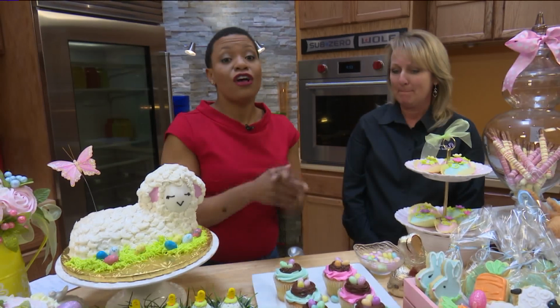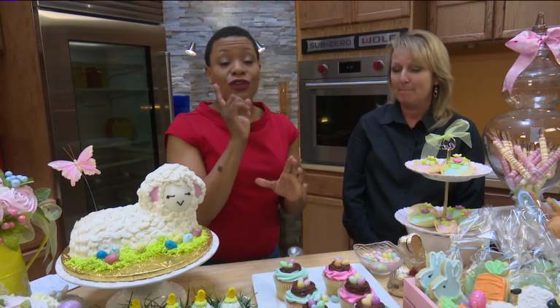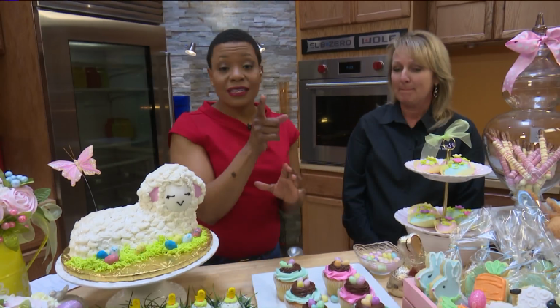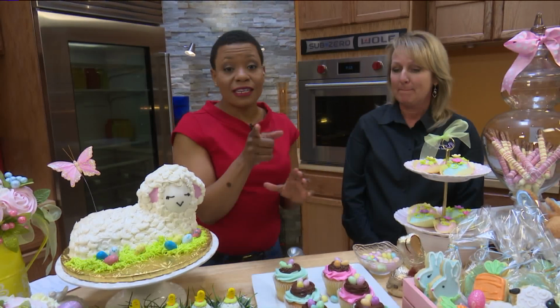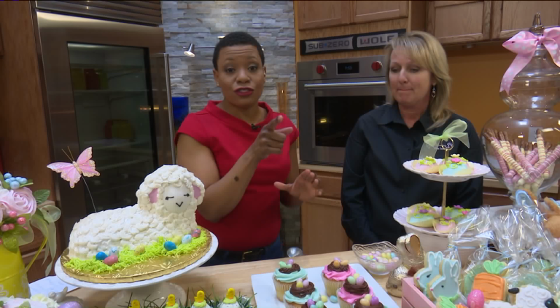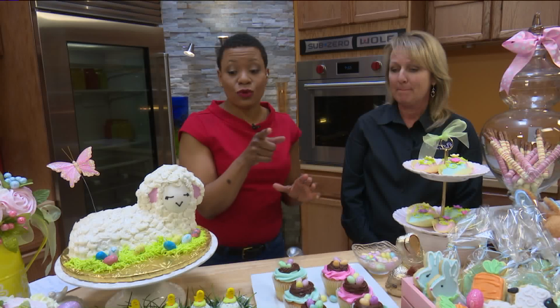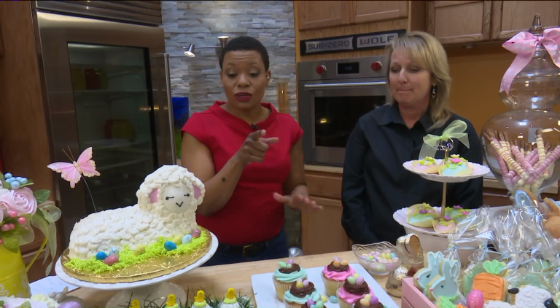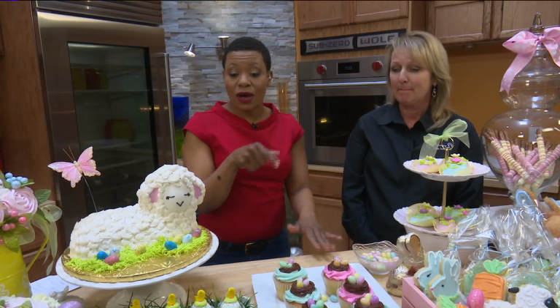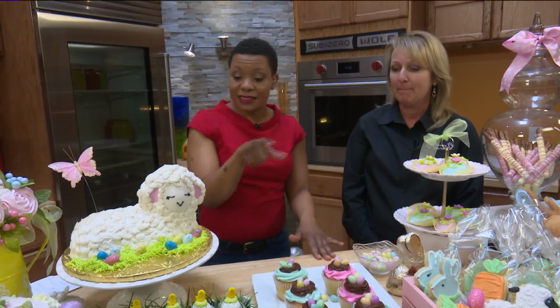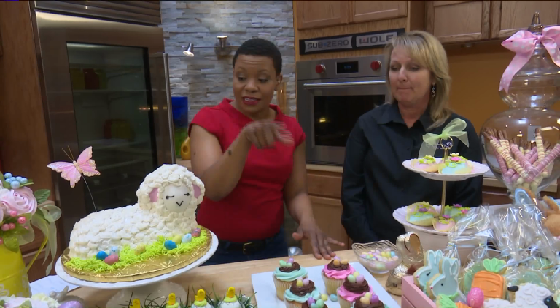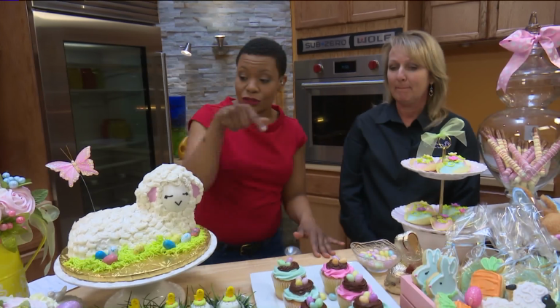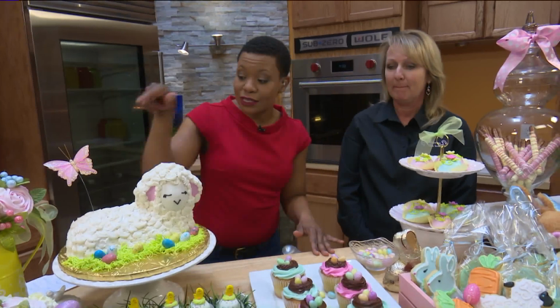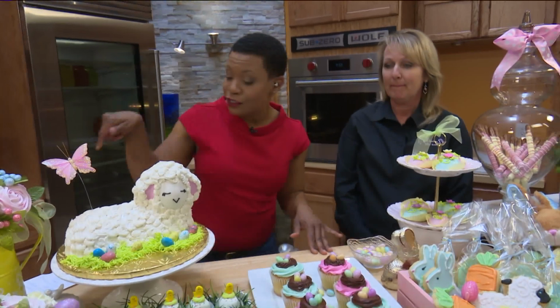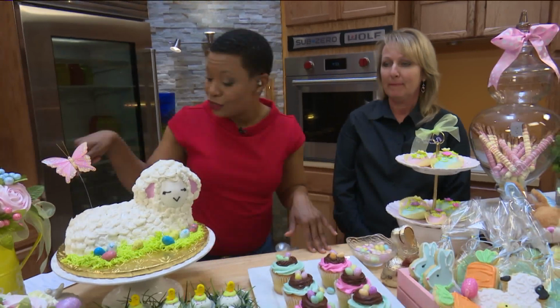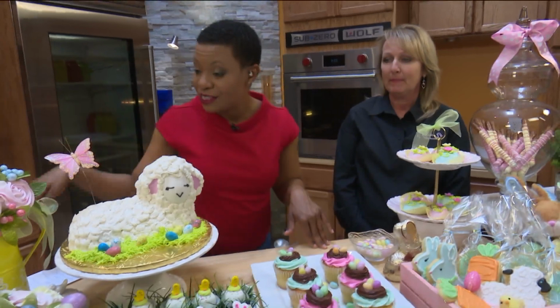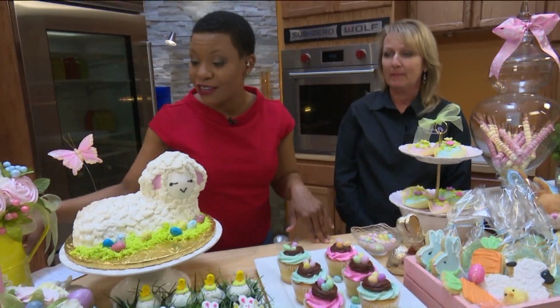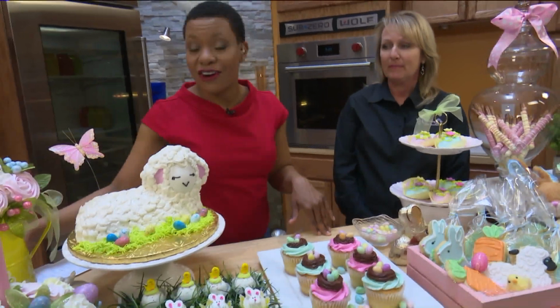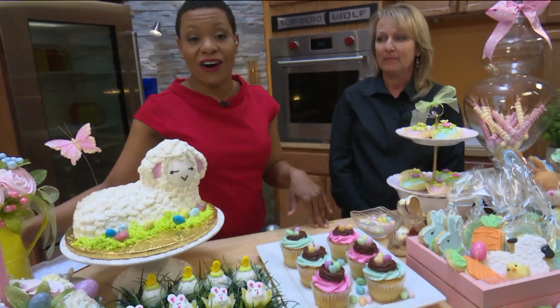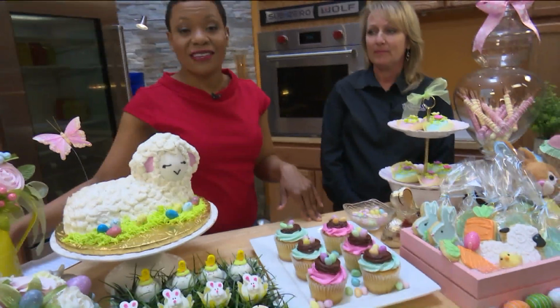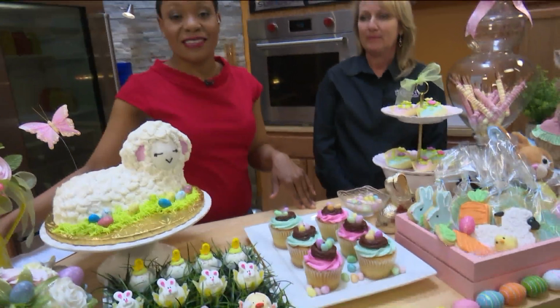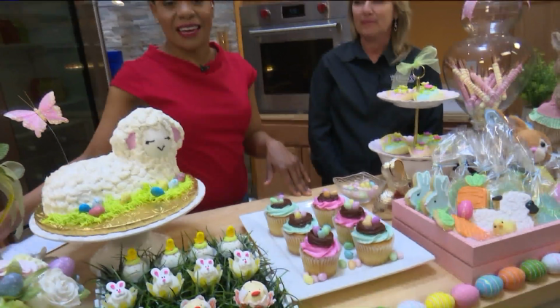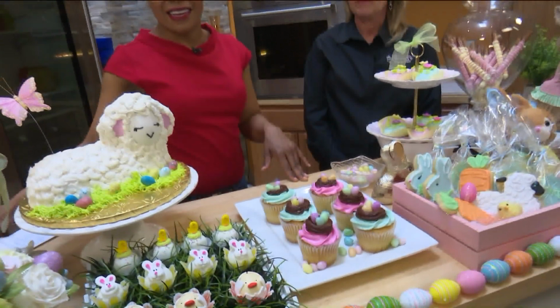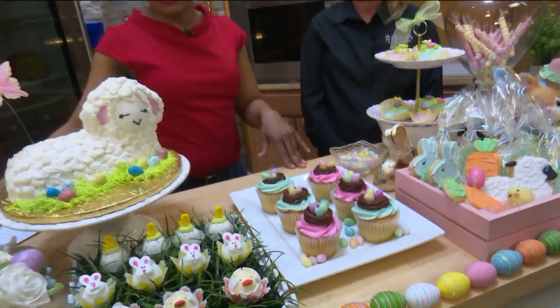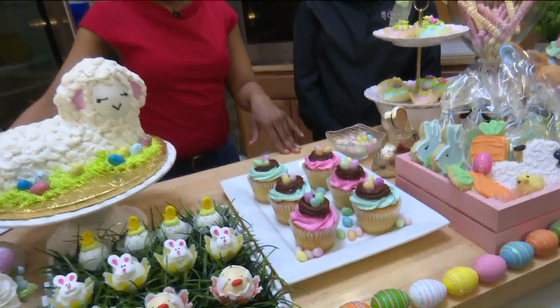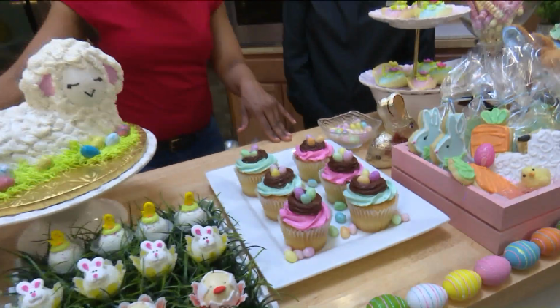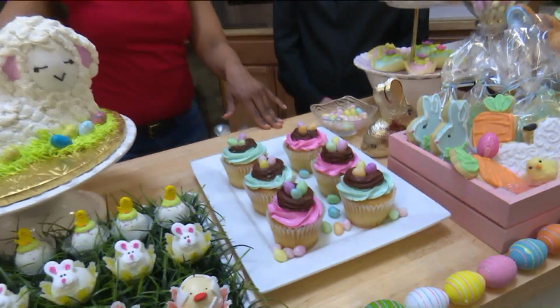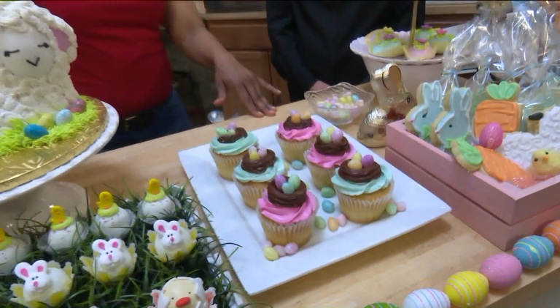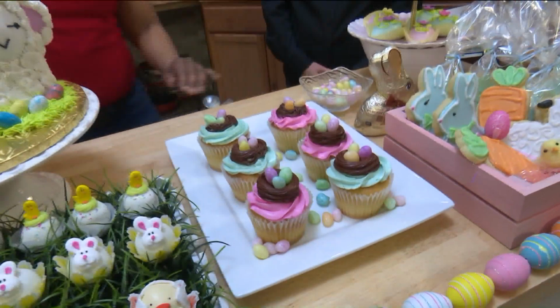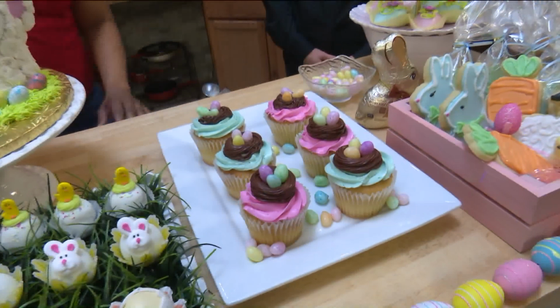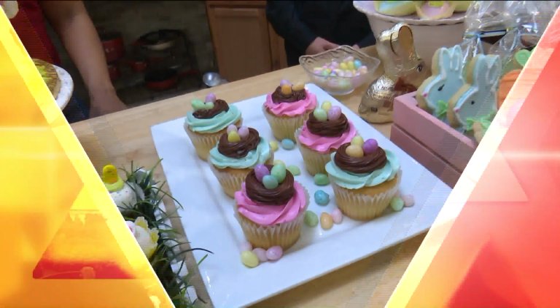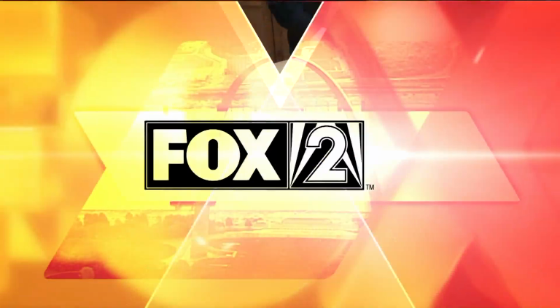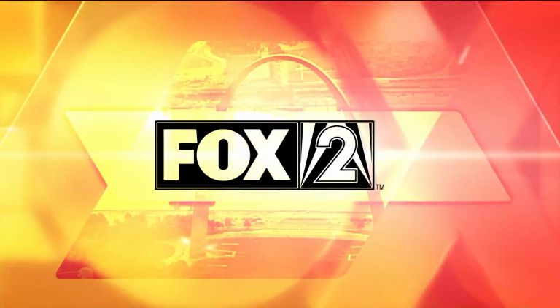You guys stay tuned — we're going to take another look at these treats here on The 9AM Show.